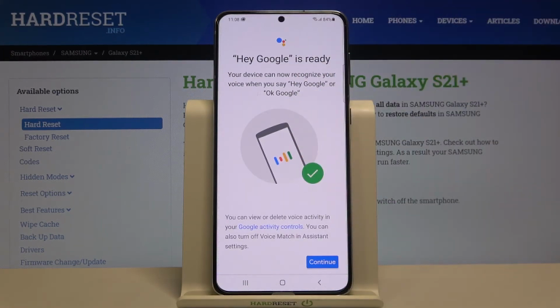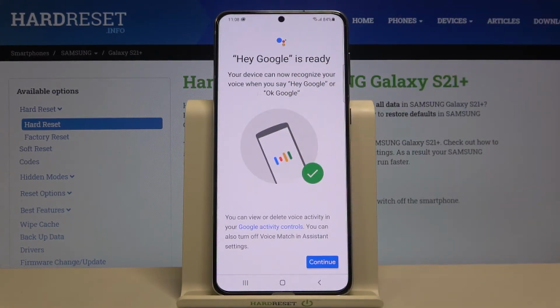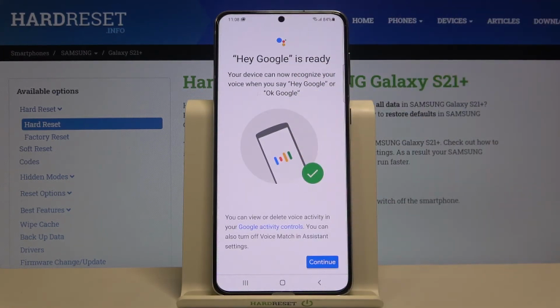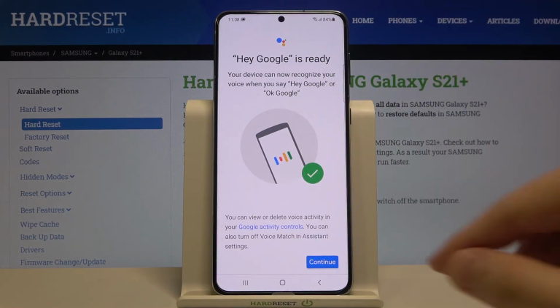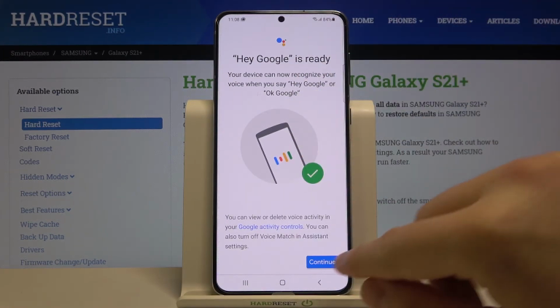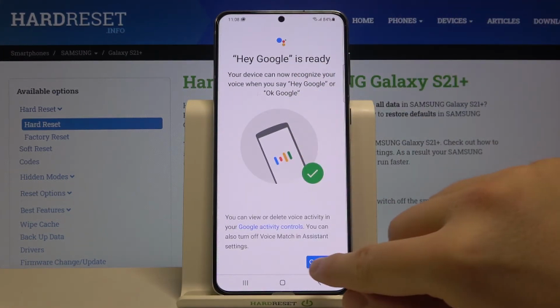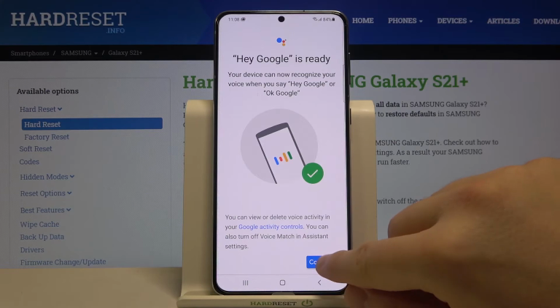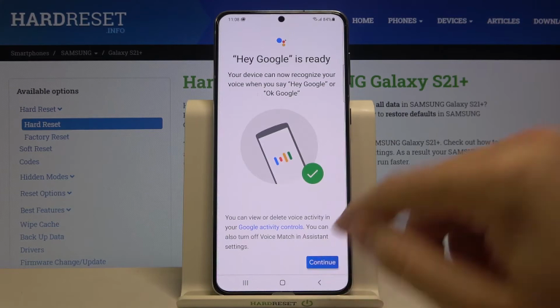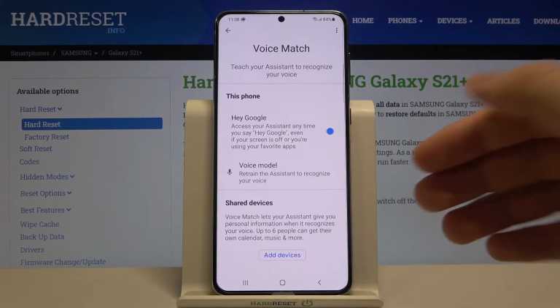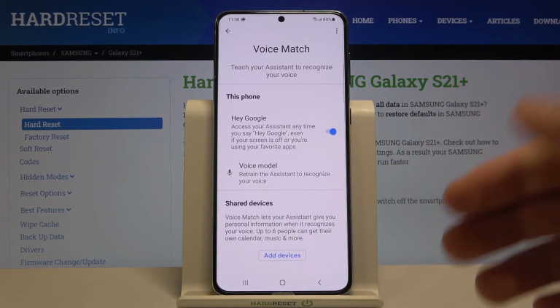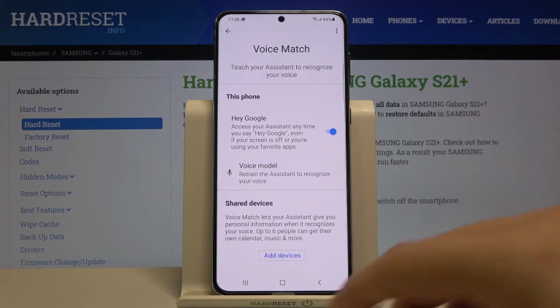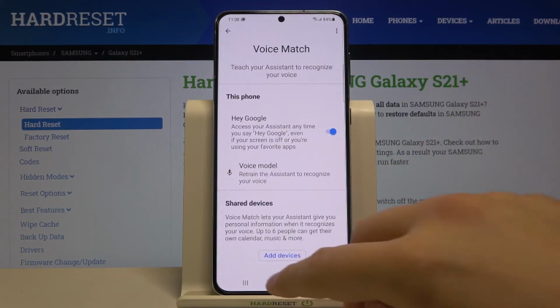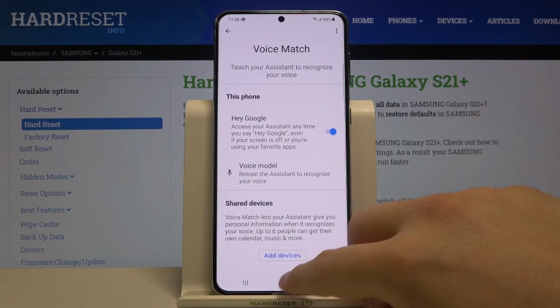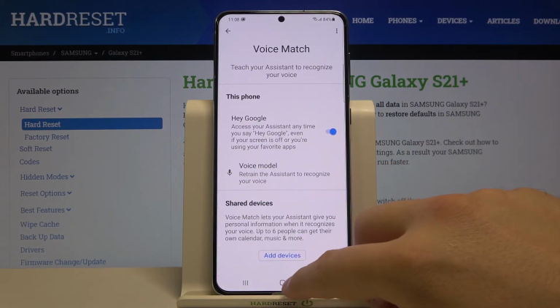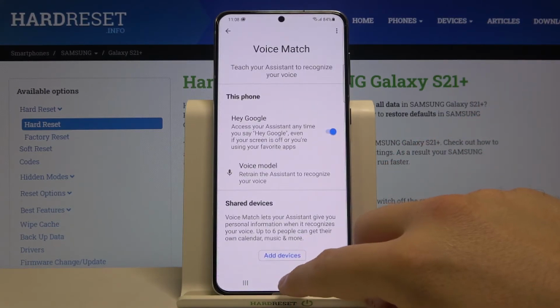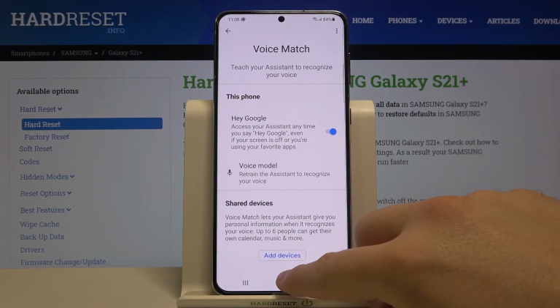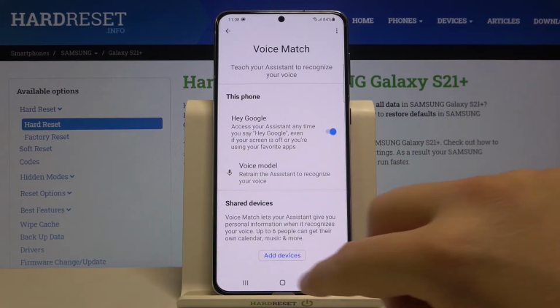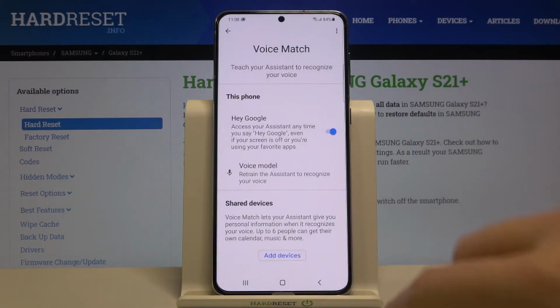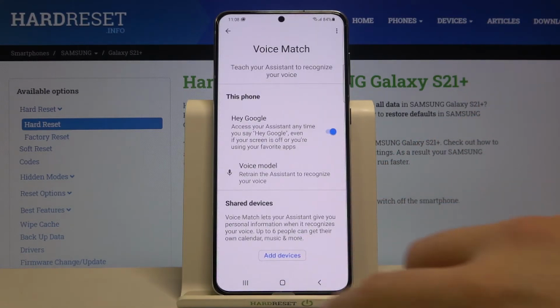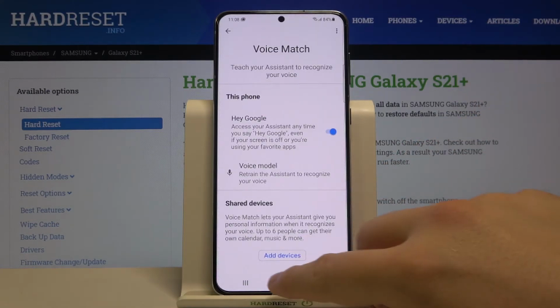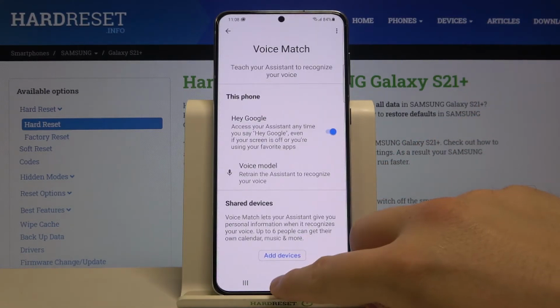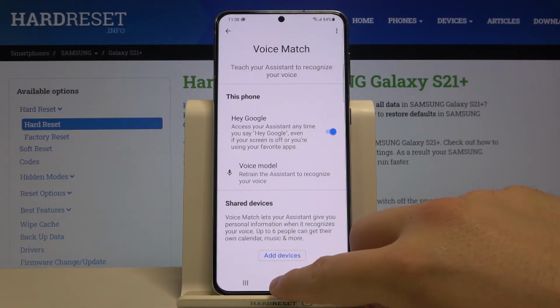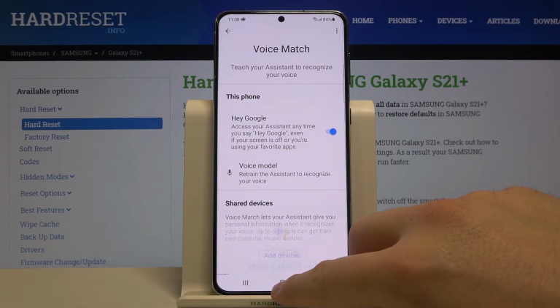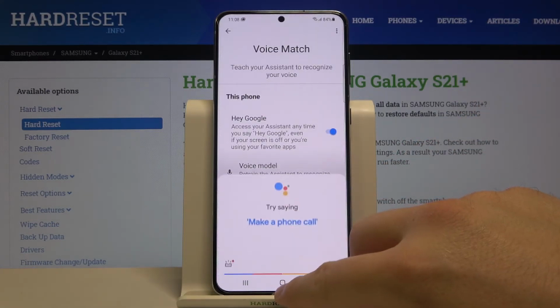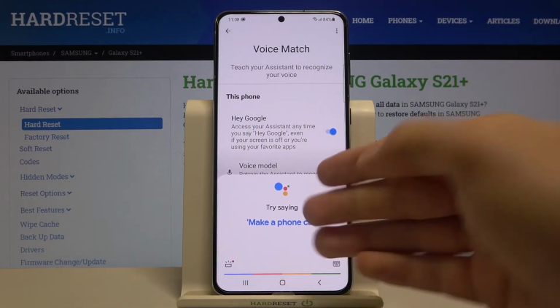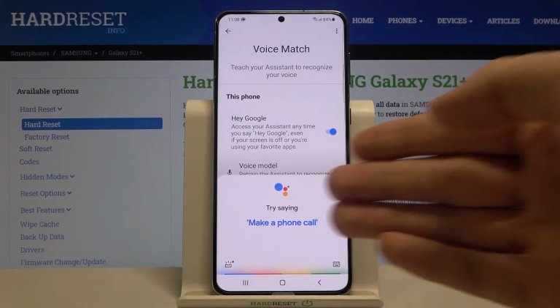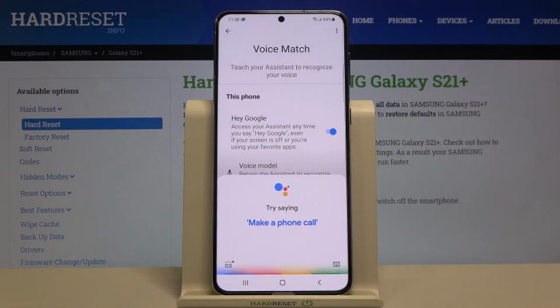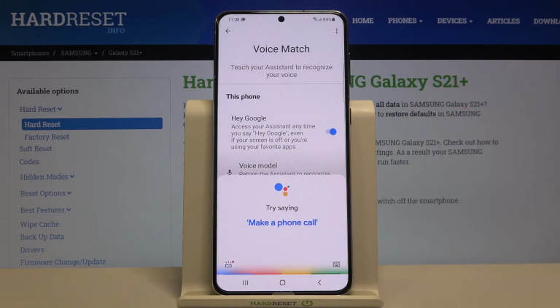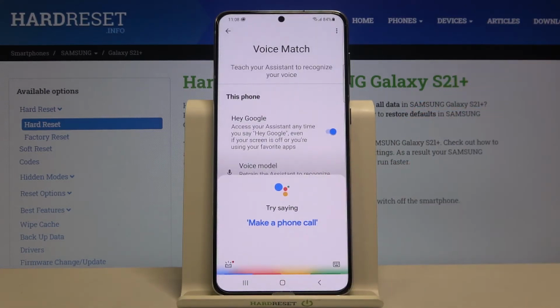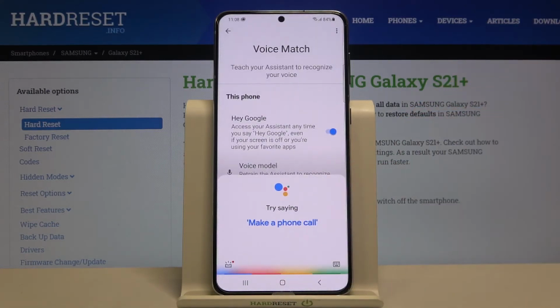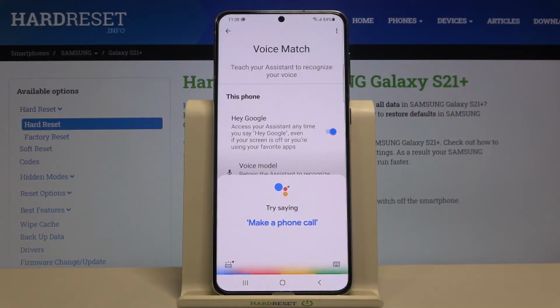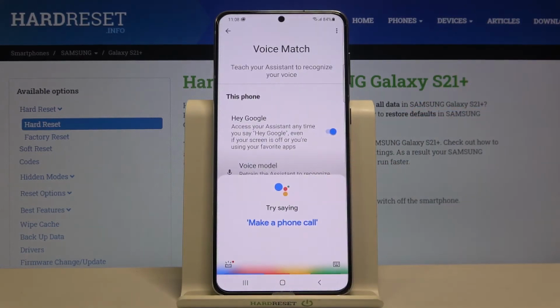You have to say 'Hey Google' and 'Okay Google' about four or five times, and after that you will be able to use your Google Assistant. As you can see, when I say Hey Google, it is working.